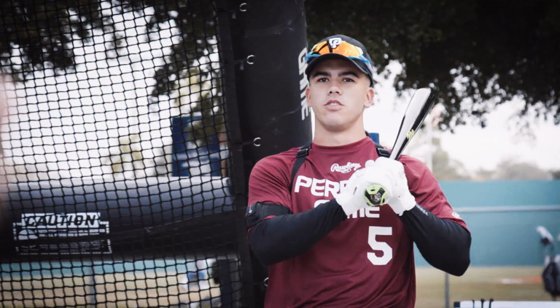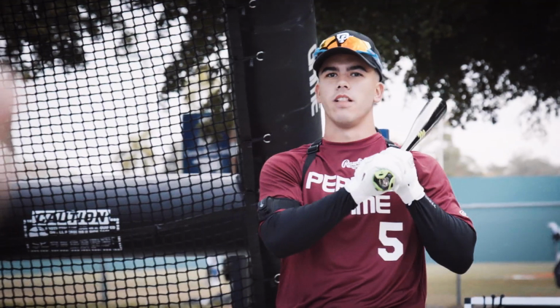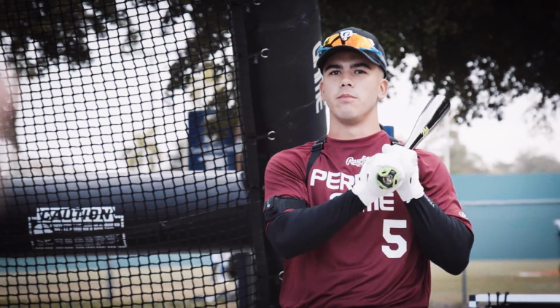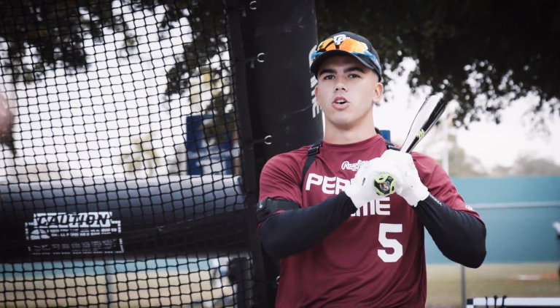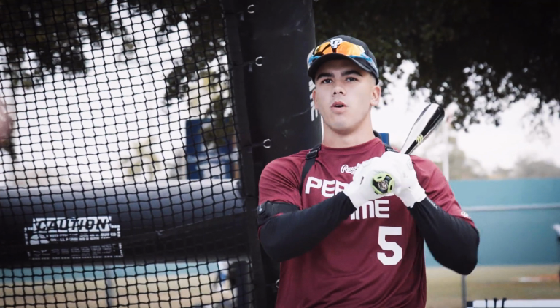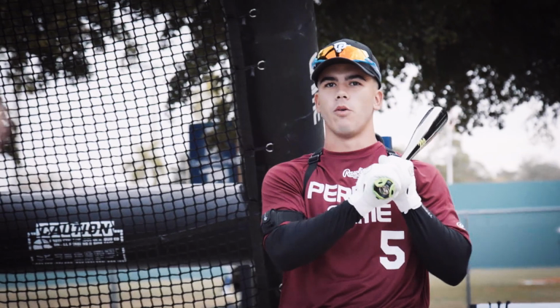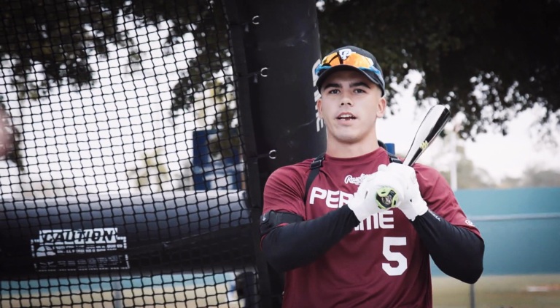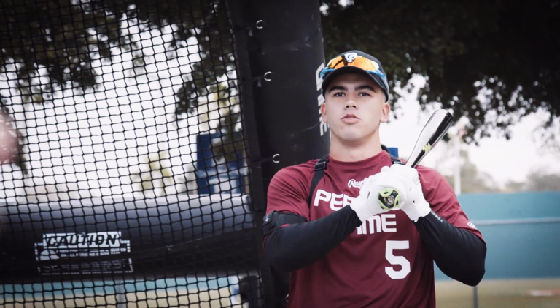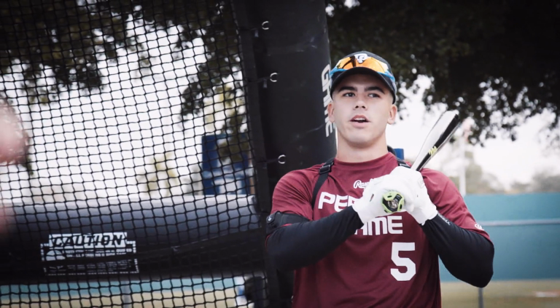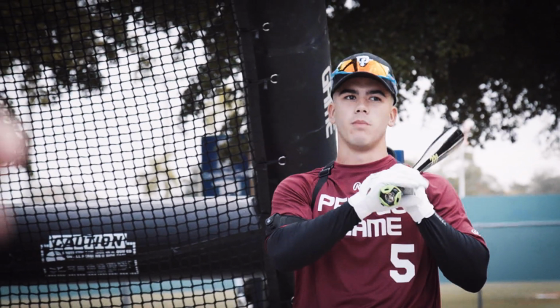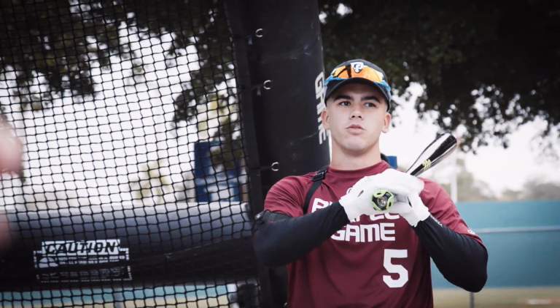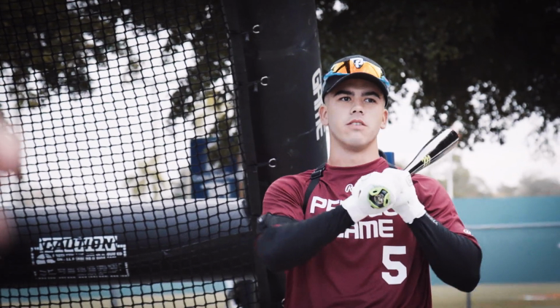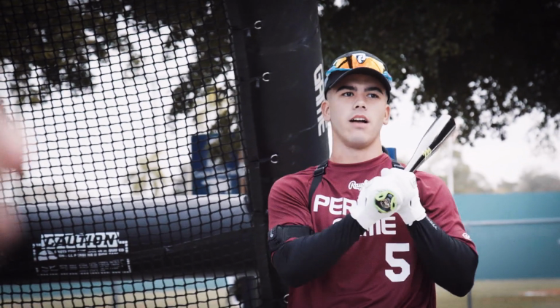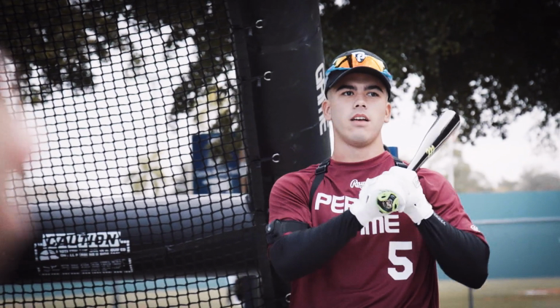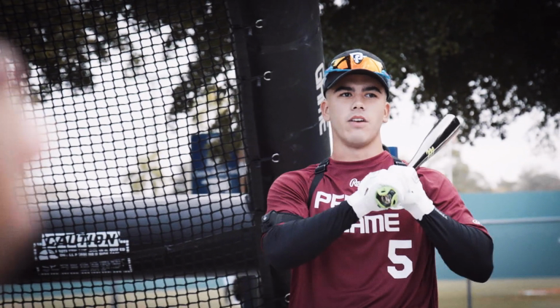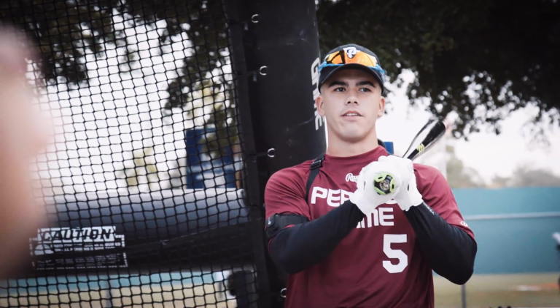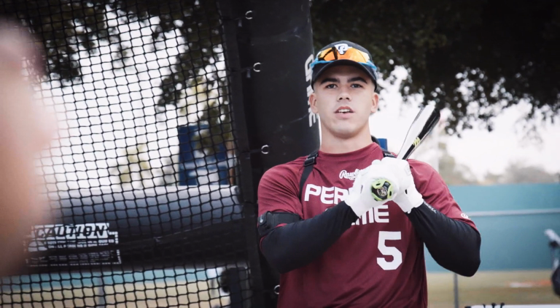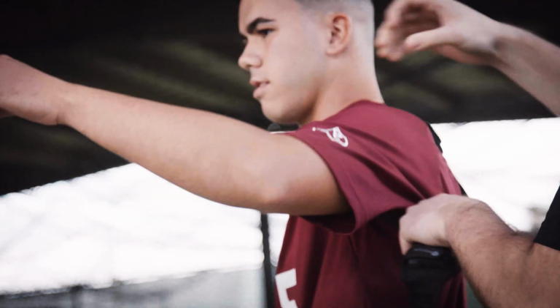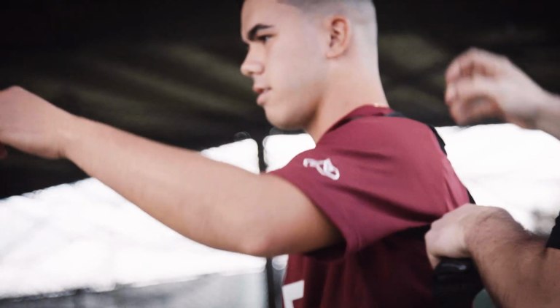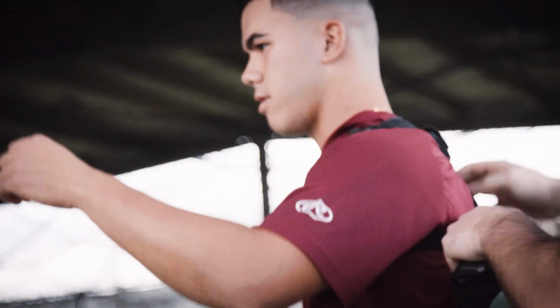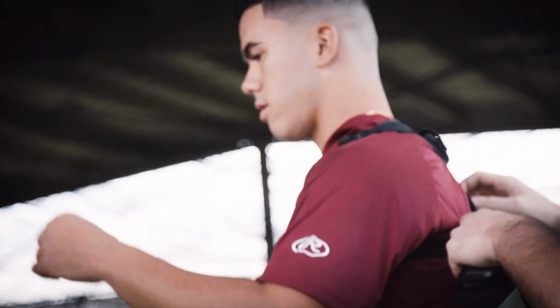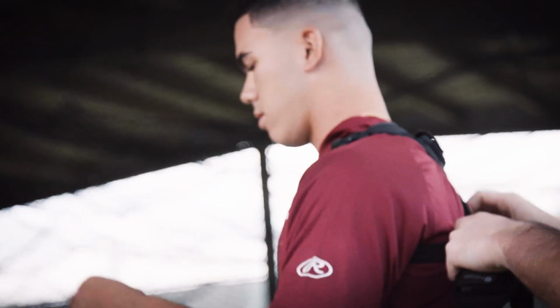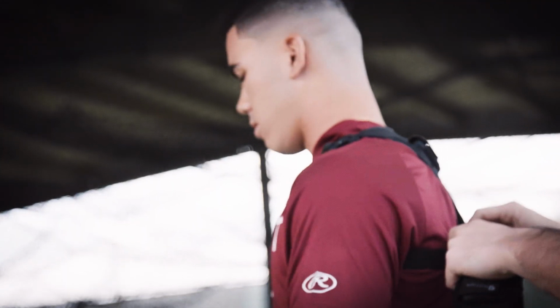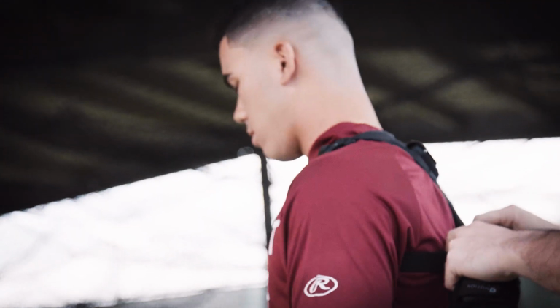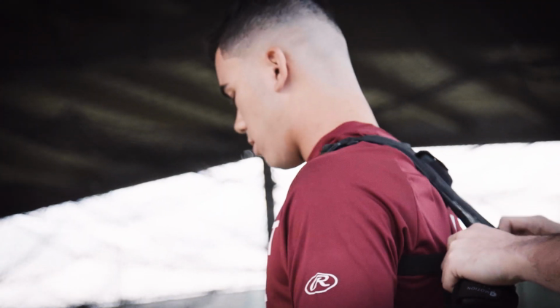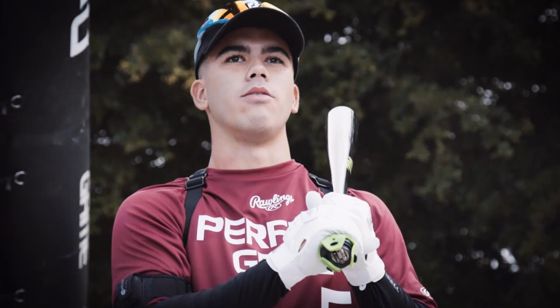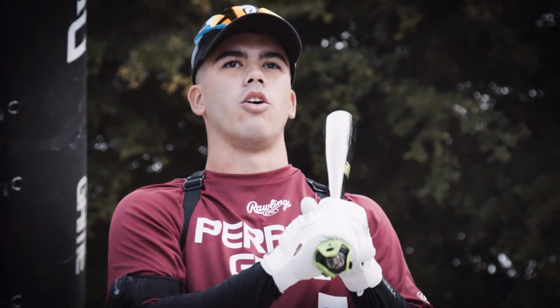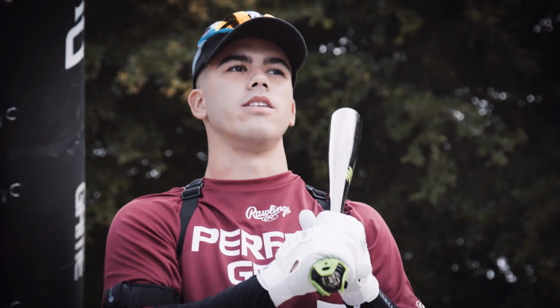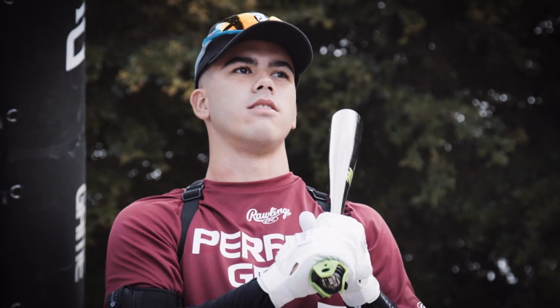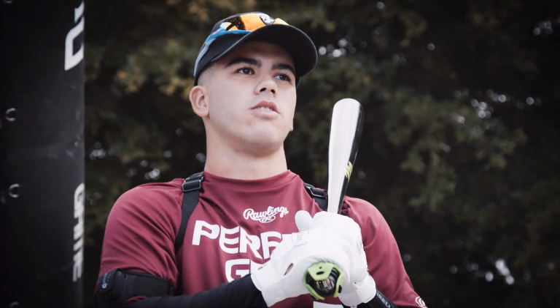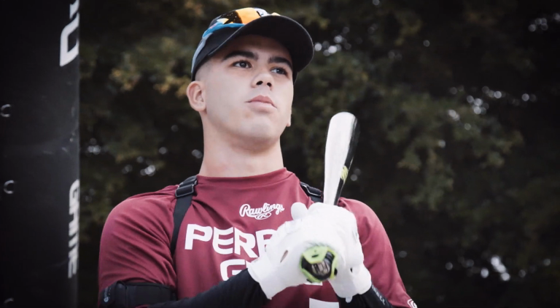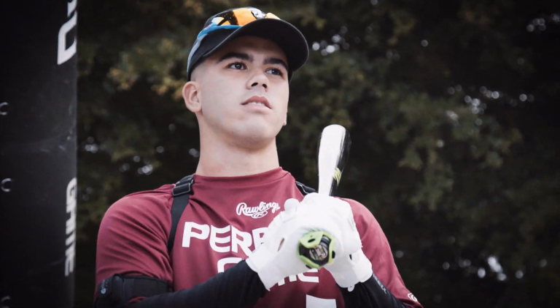It's going to let me know what I can do better with my swing, if I need to get my hands up a little bit more. Having all this is just a blessing.